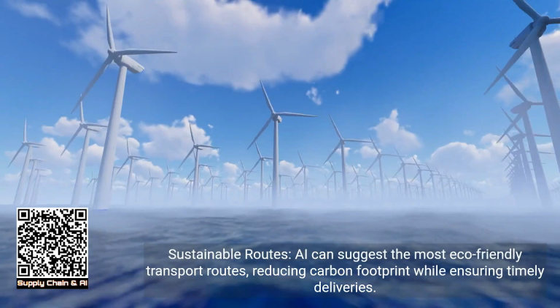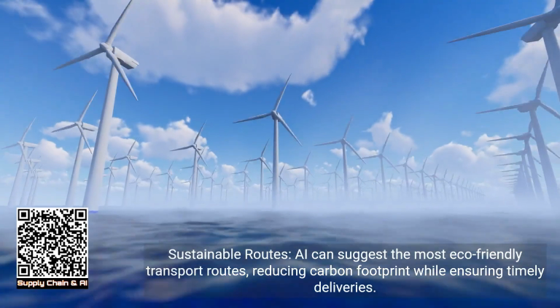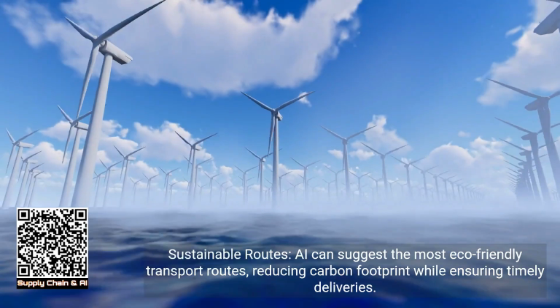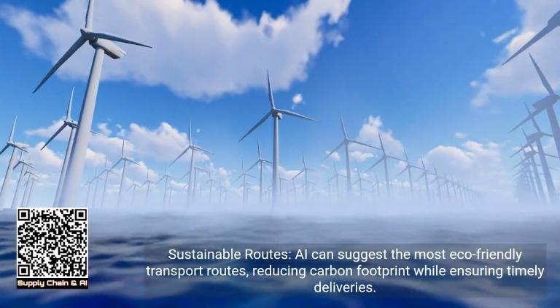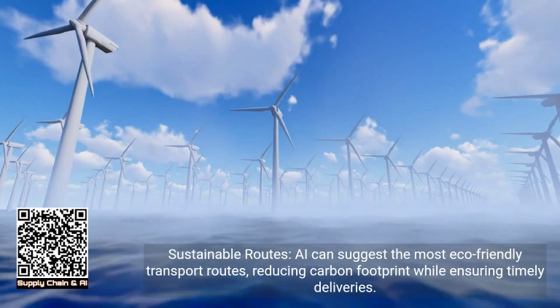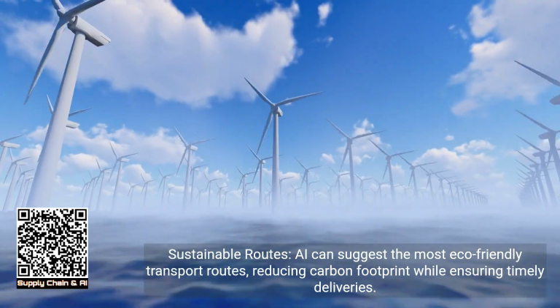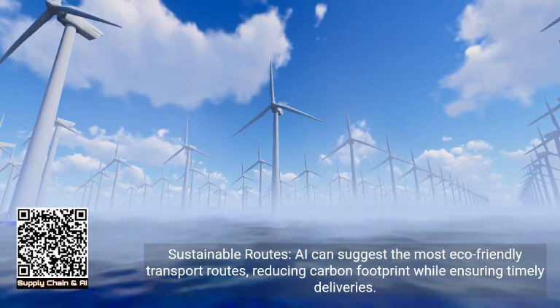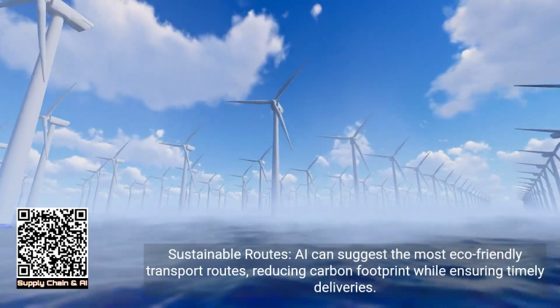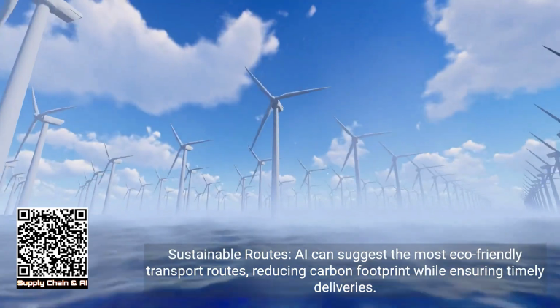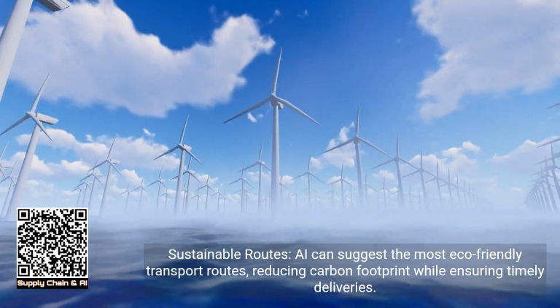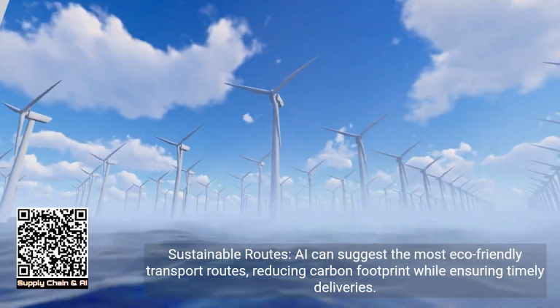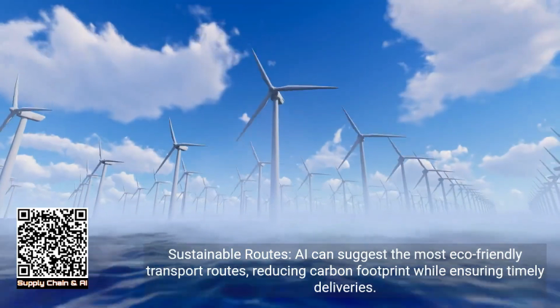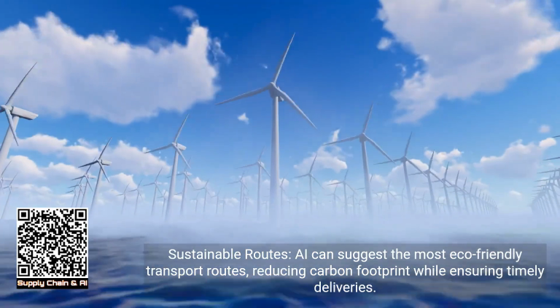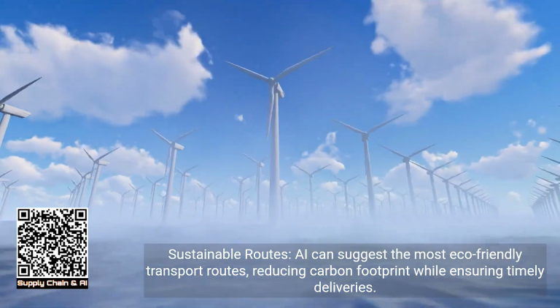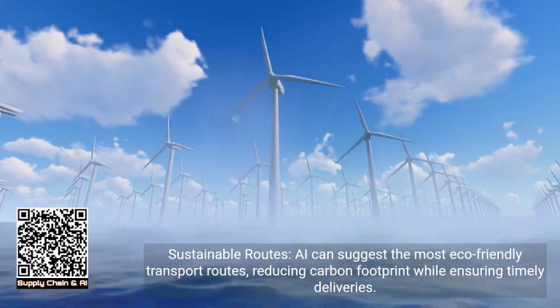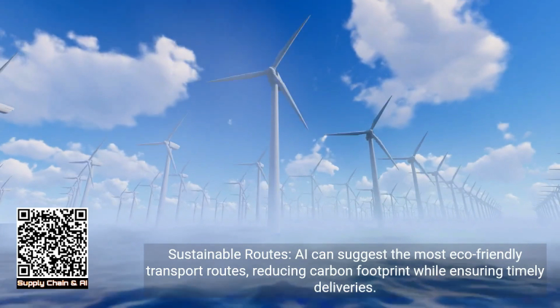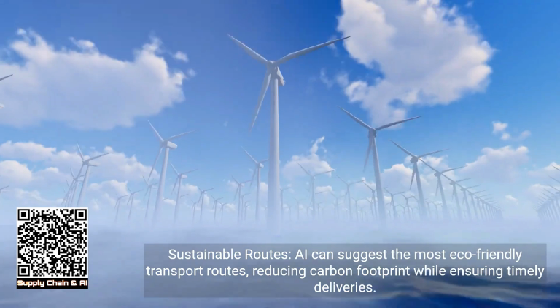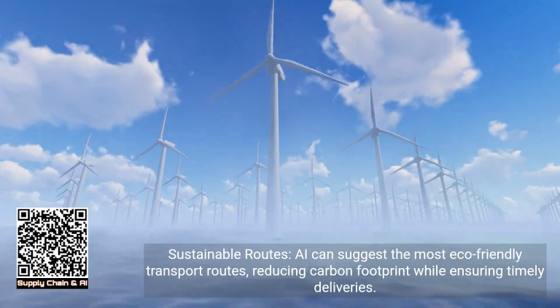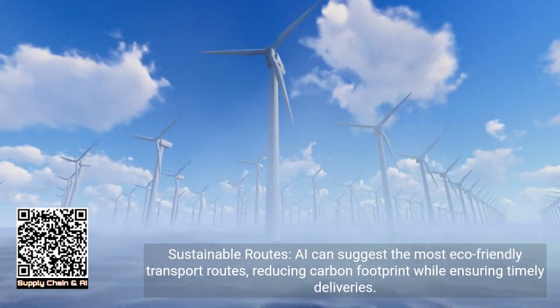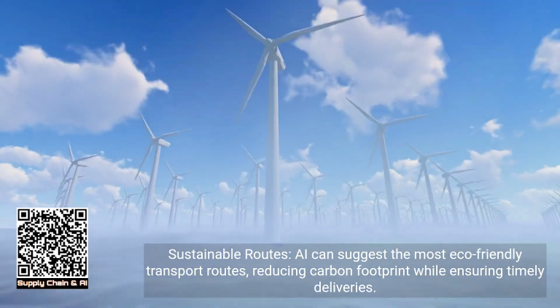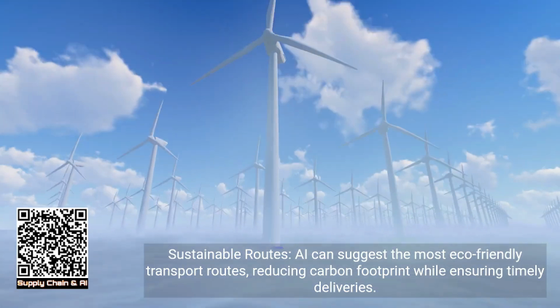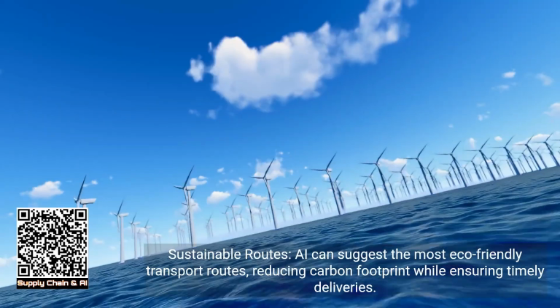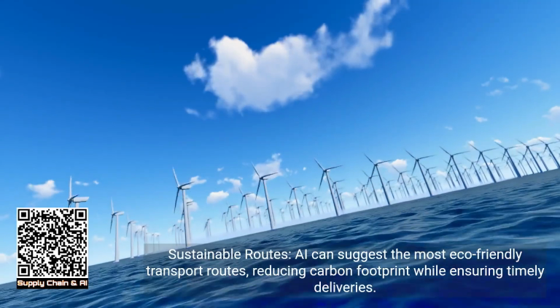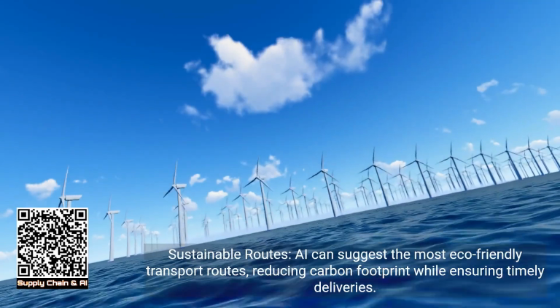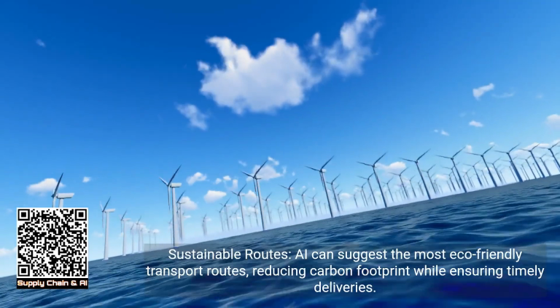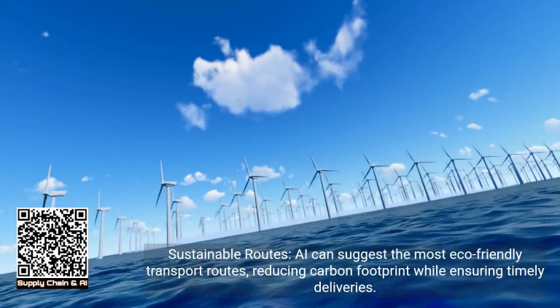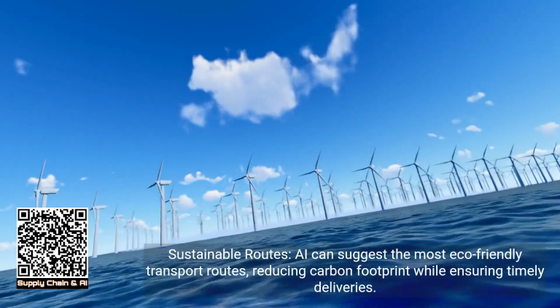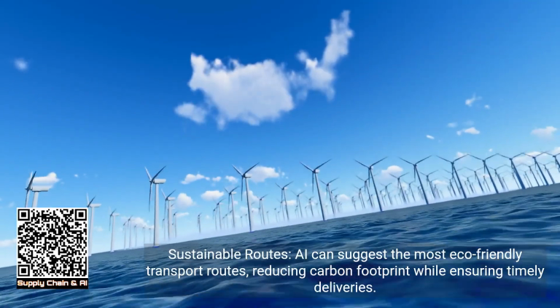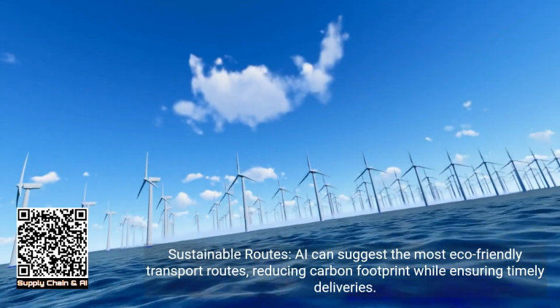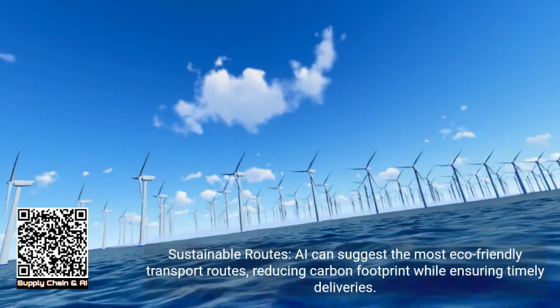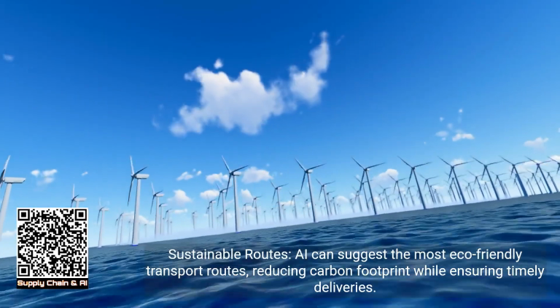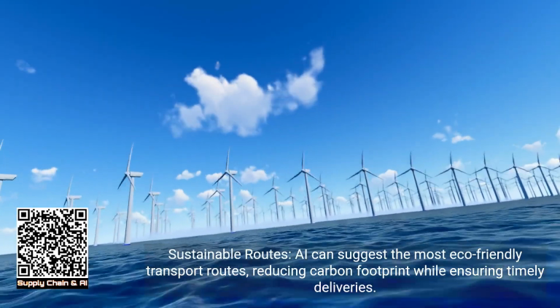Sustainable routes: AI can suggest the most eco-friendly transport routes, reducing carbon footprint while ensuring timely deliveries.